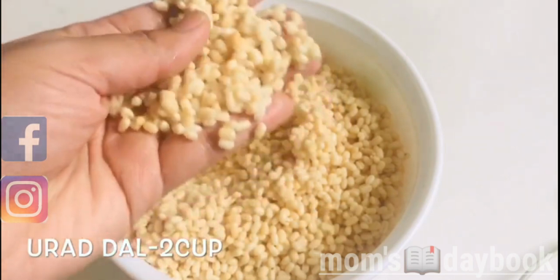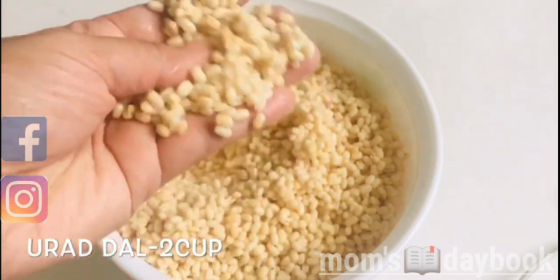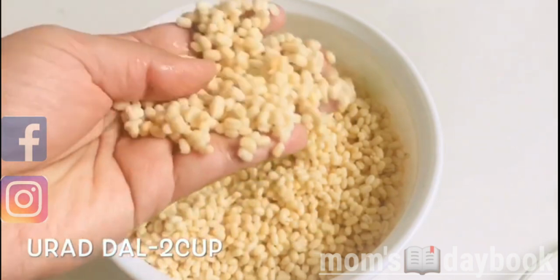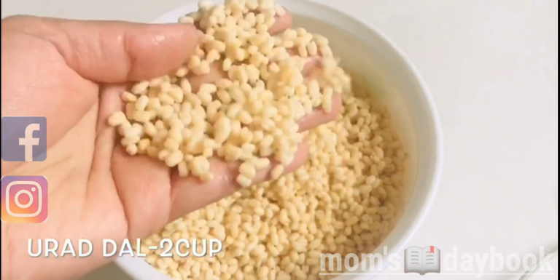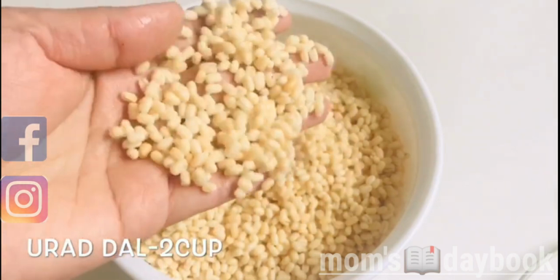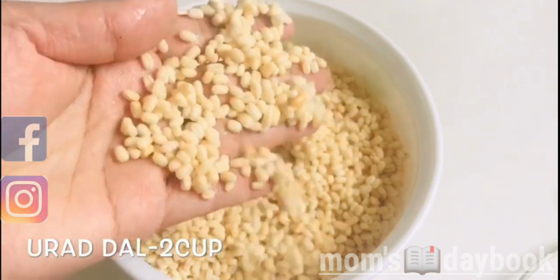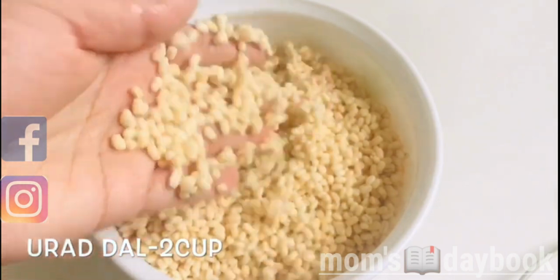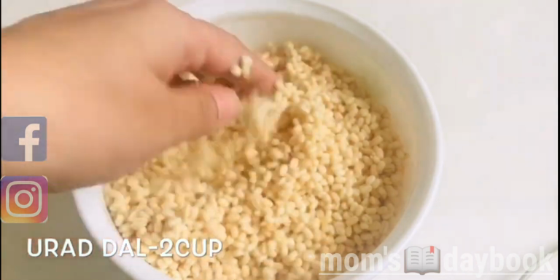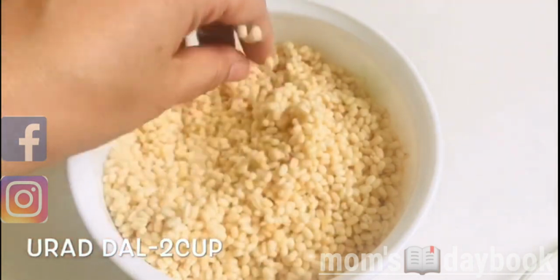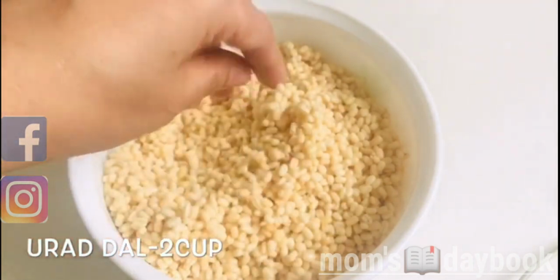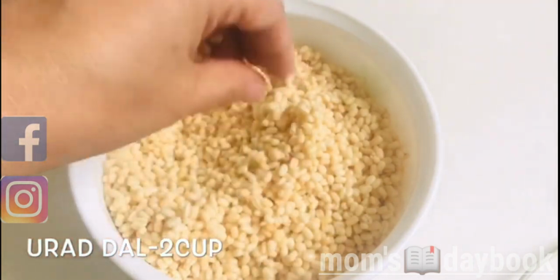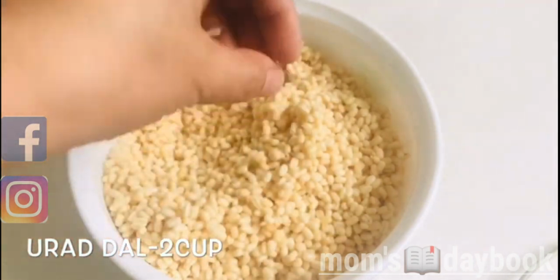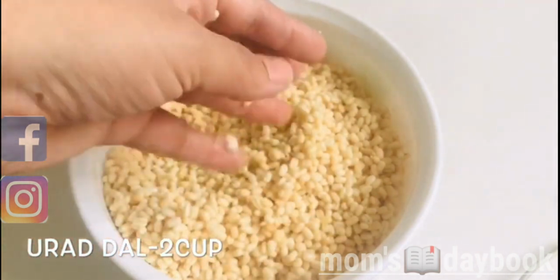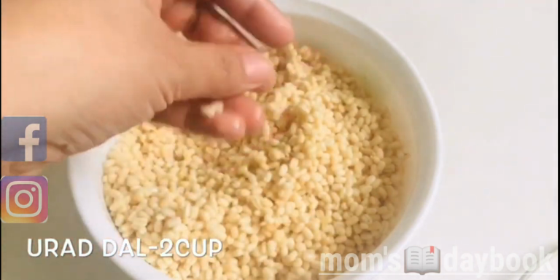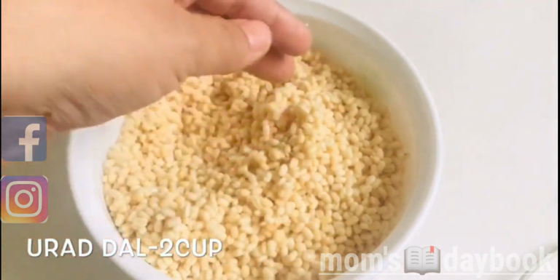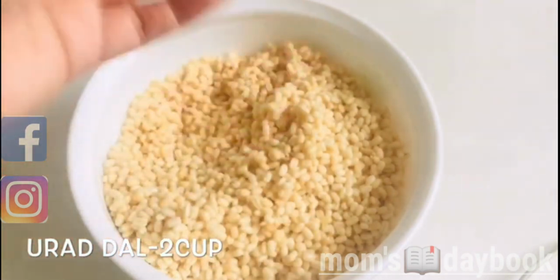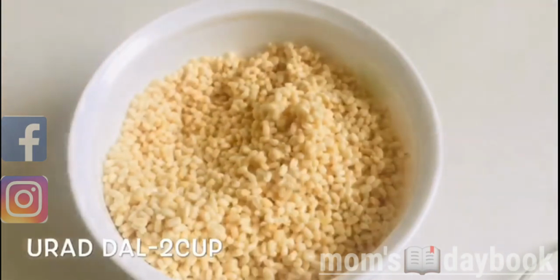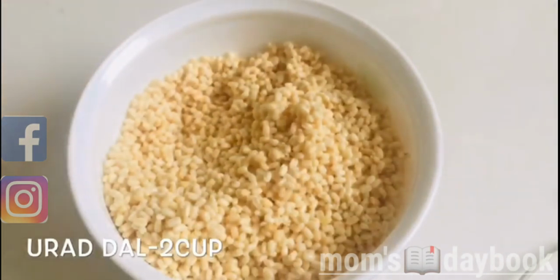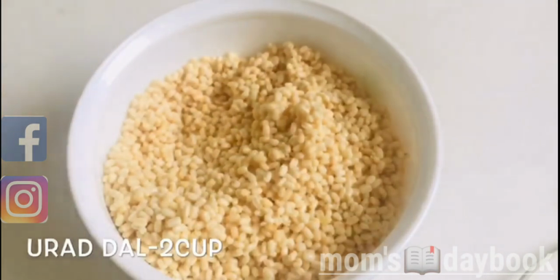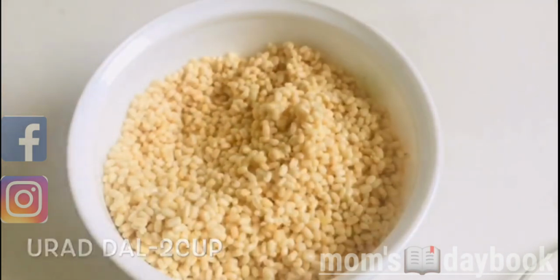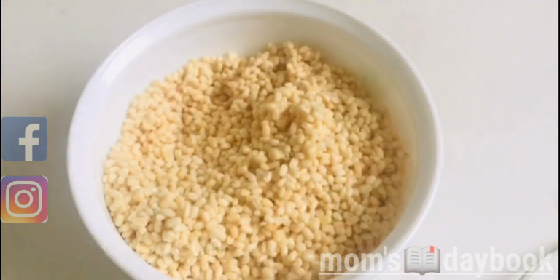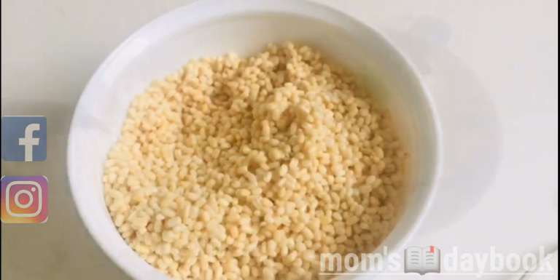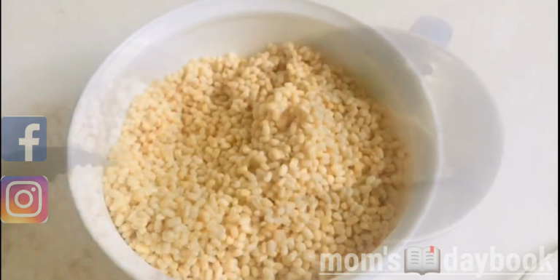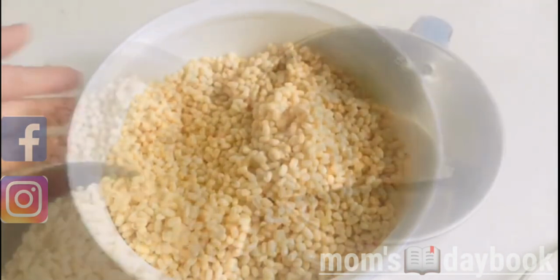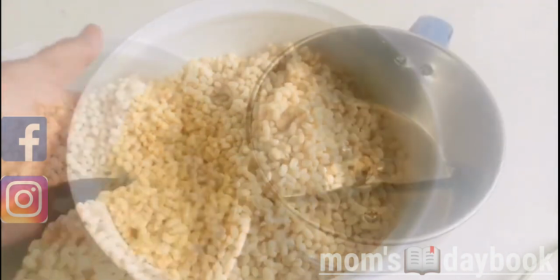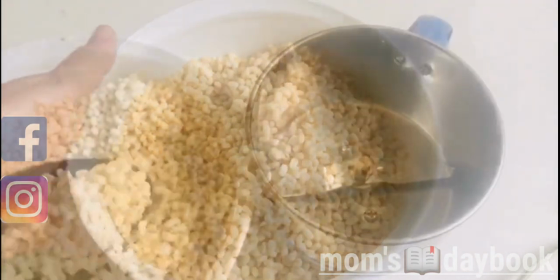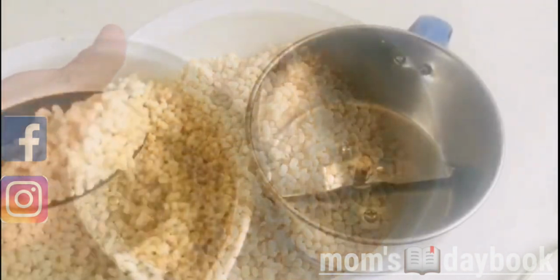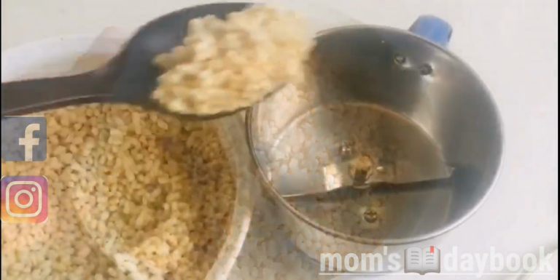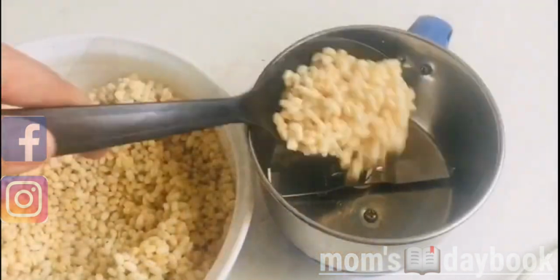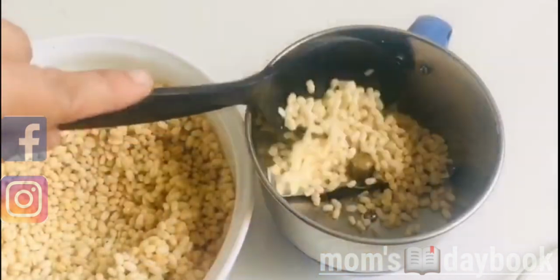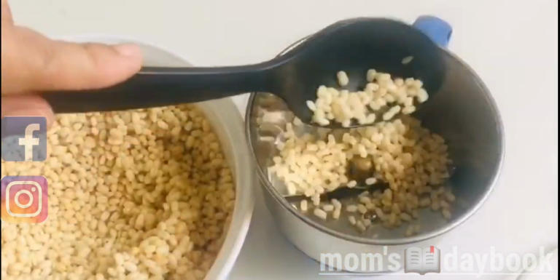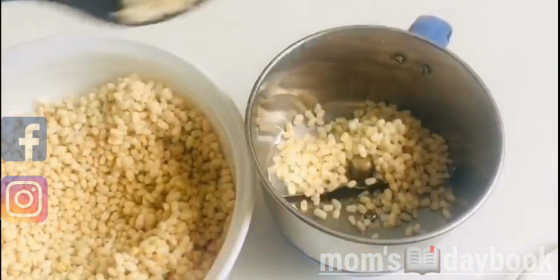You can't soak it overnight. You can't cook it in a small bowl.